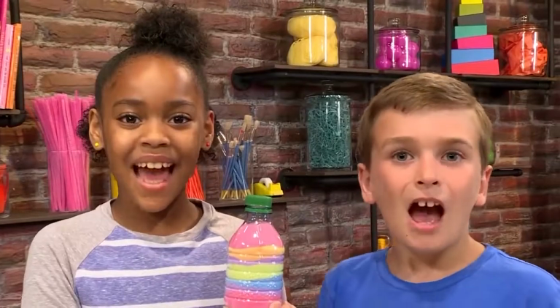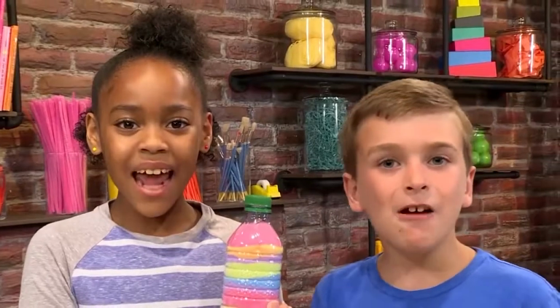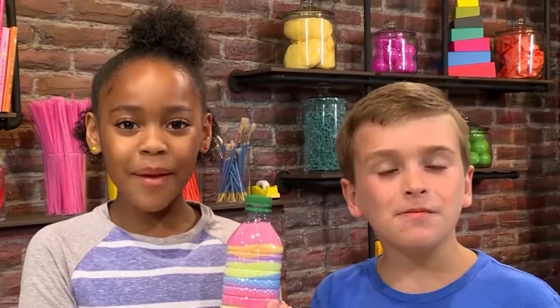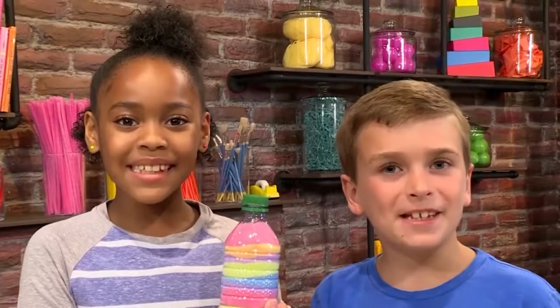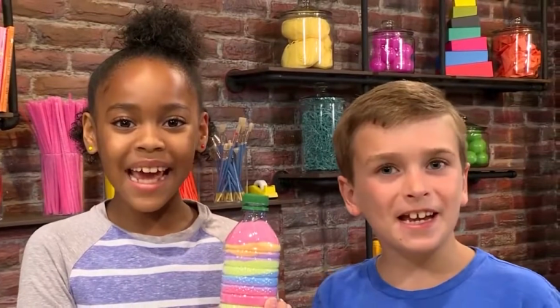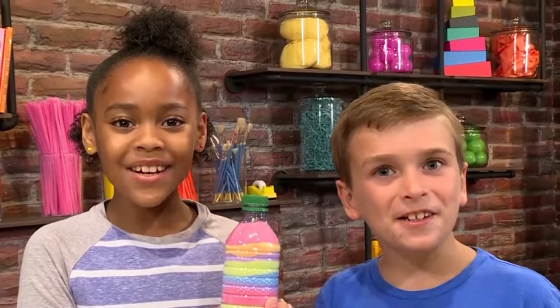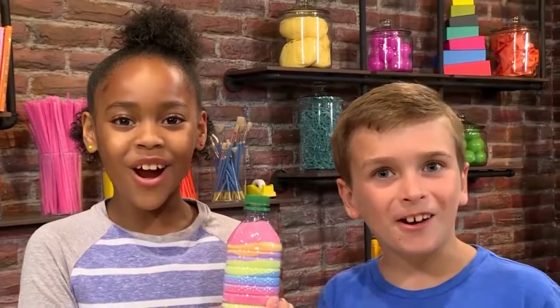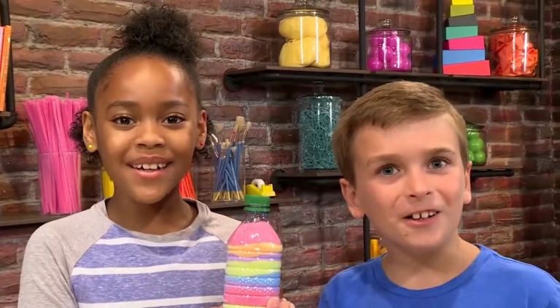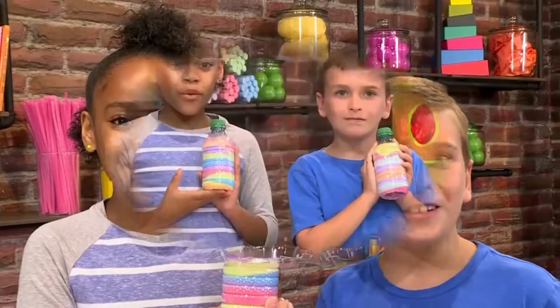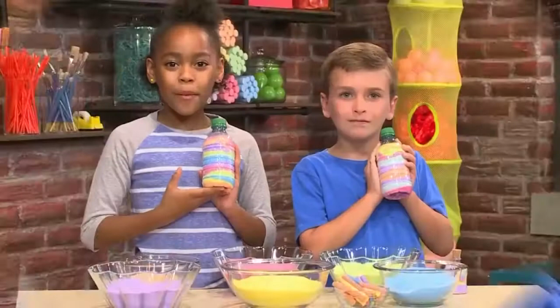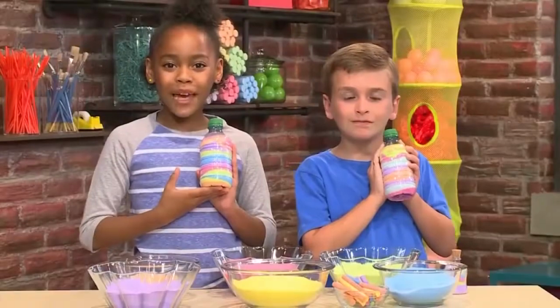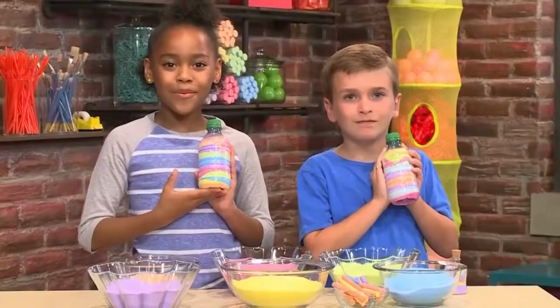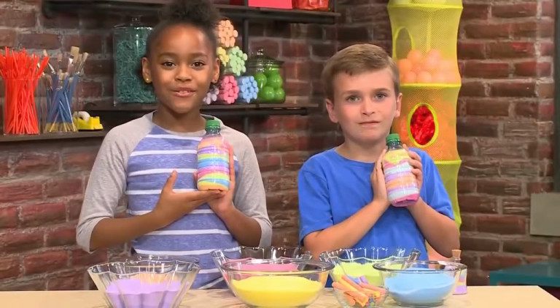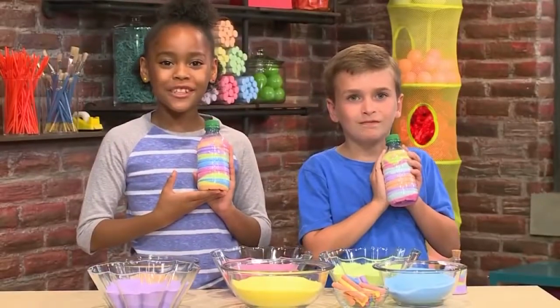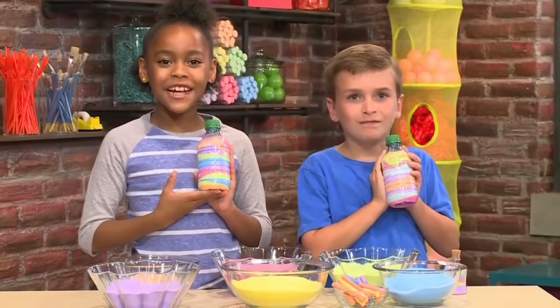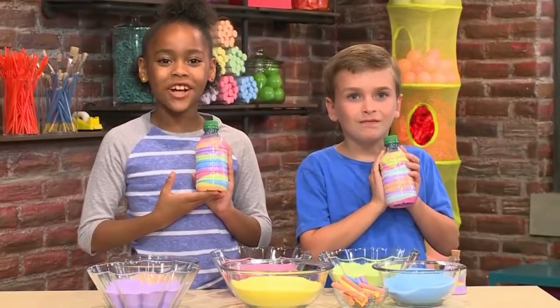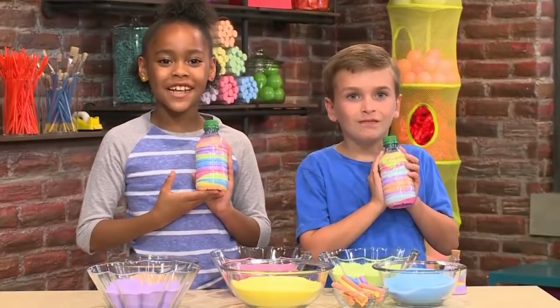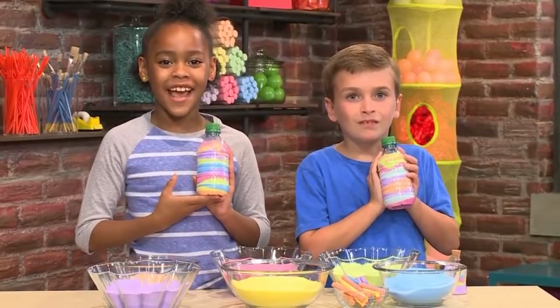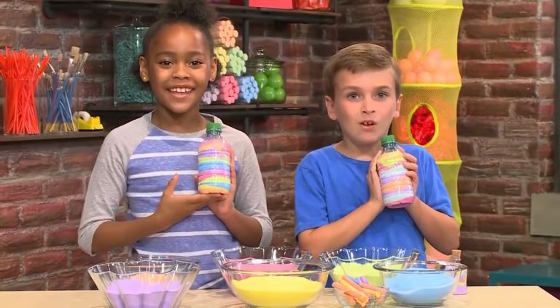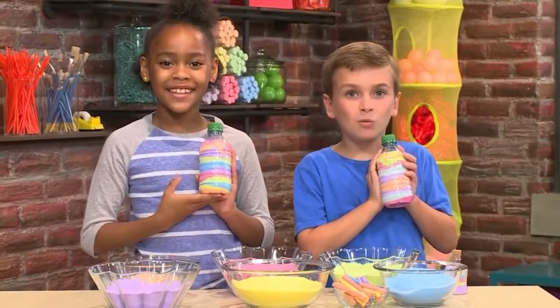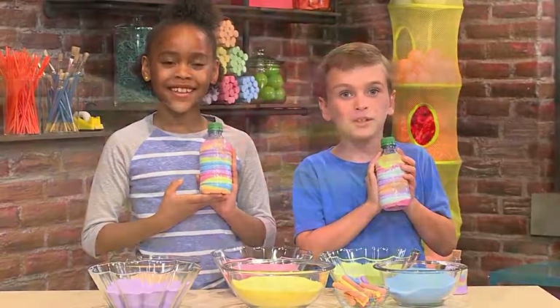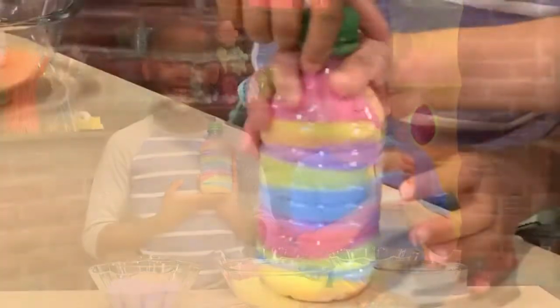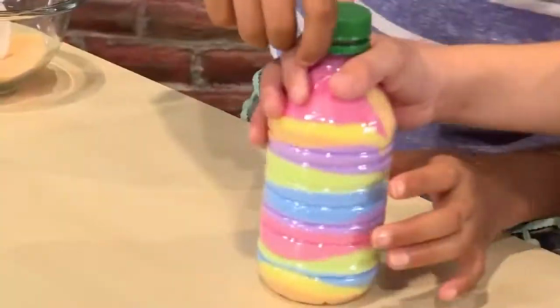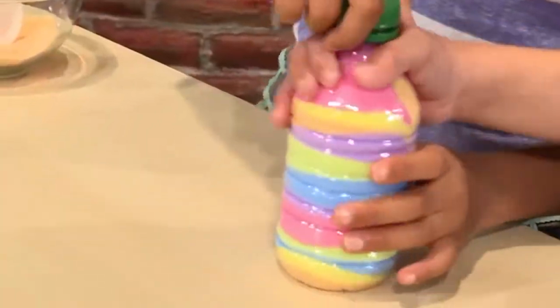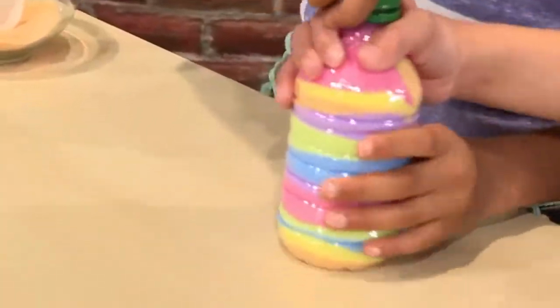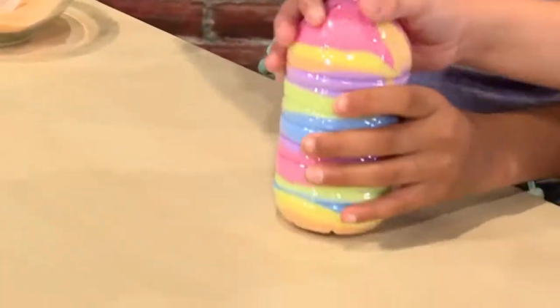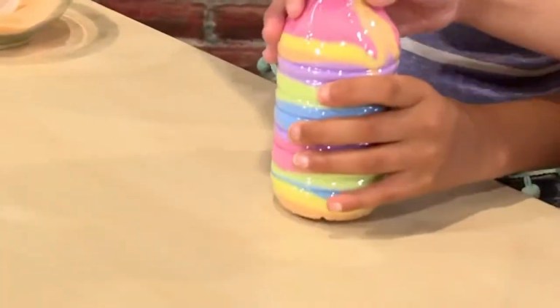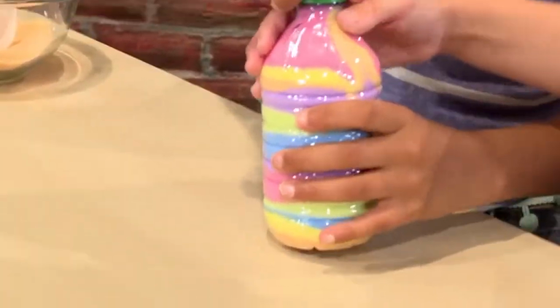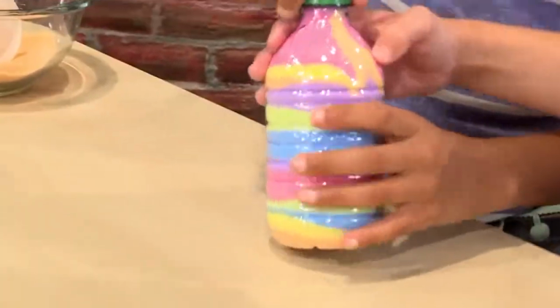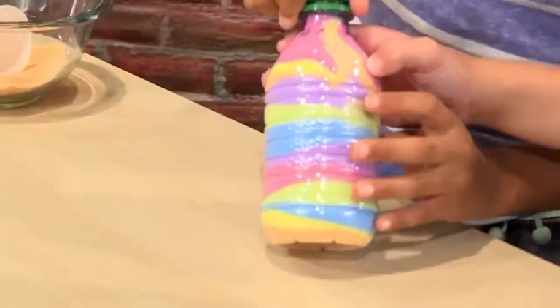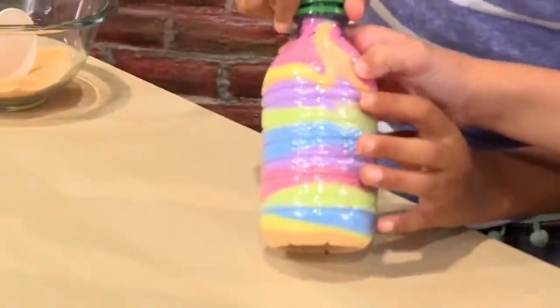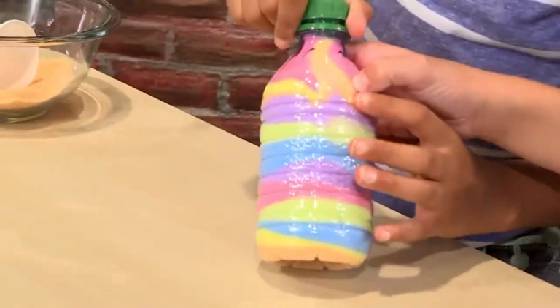How to make sand art. We're making beautiful sand art today. We're going to show you how to do it so you can play too.